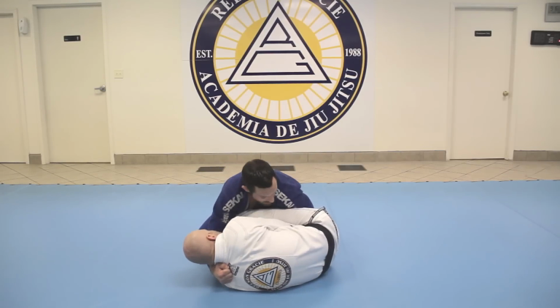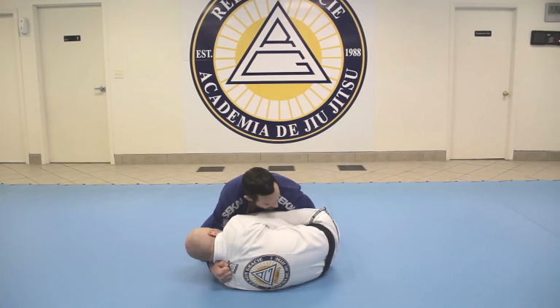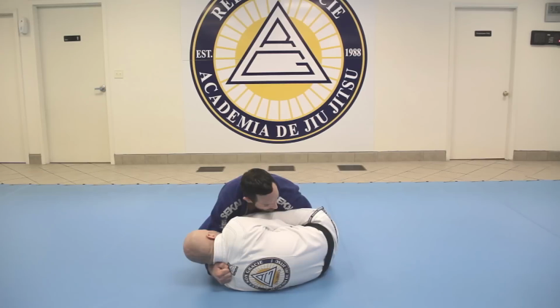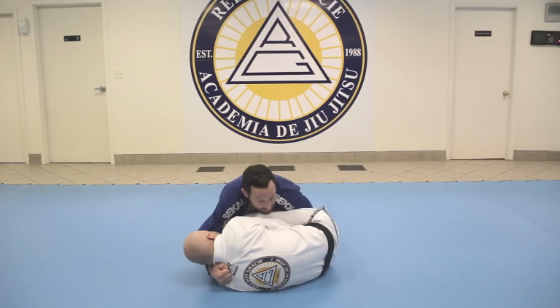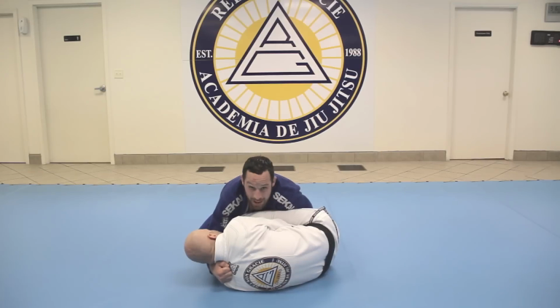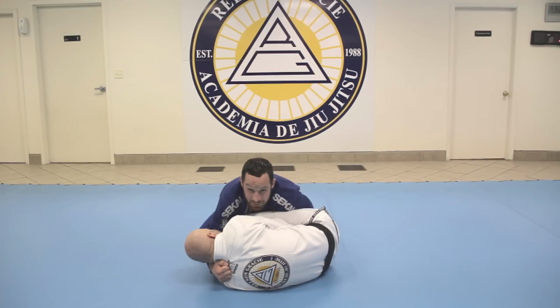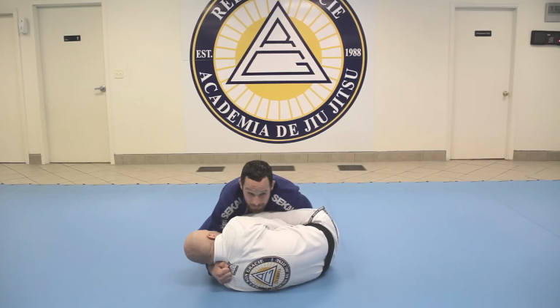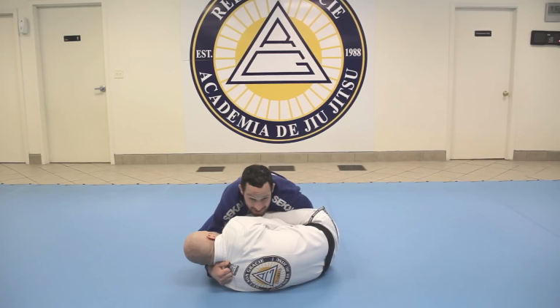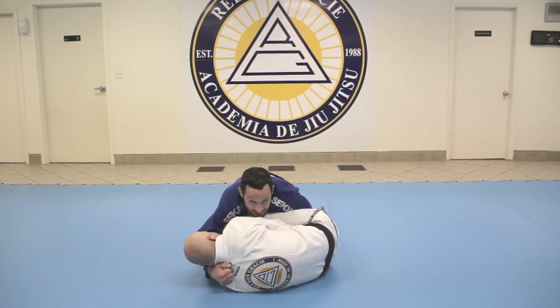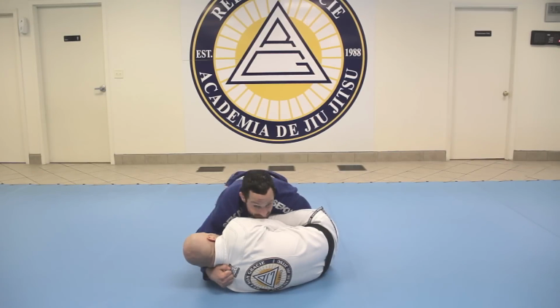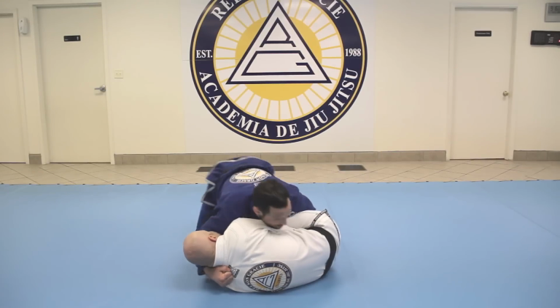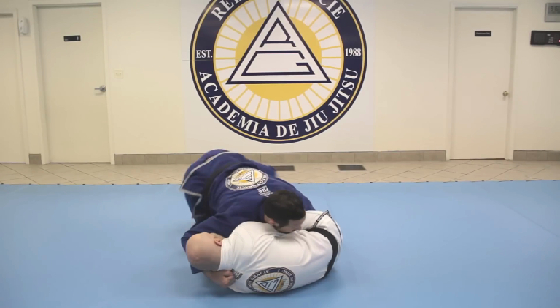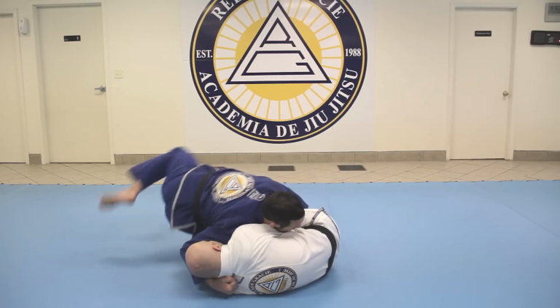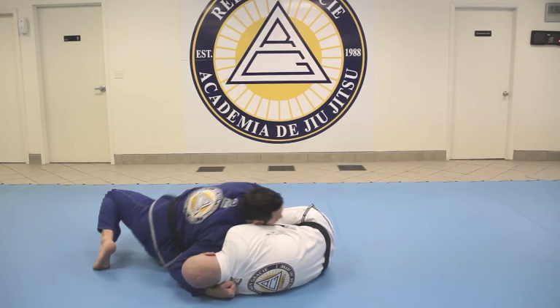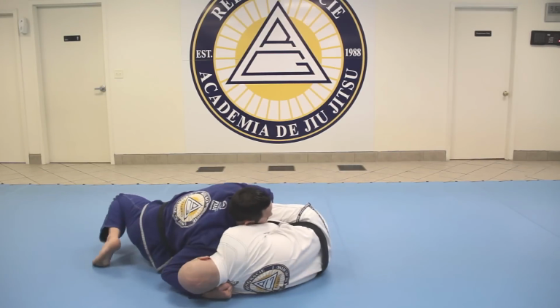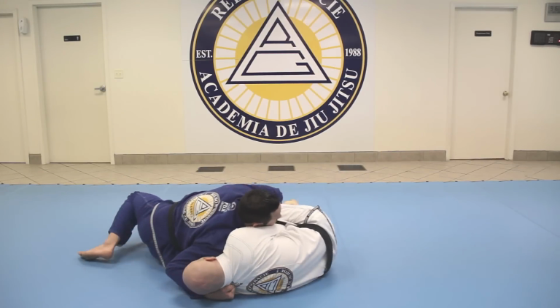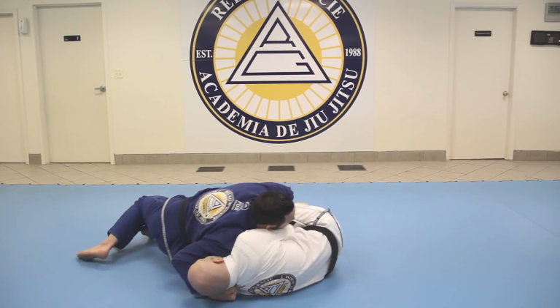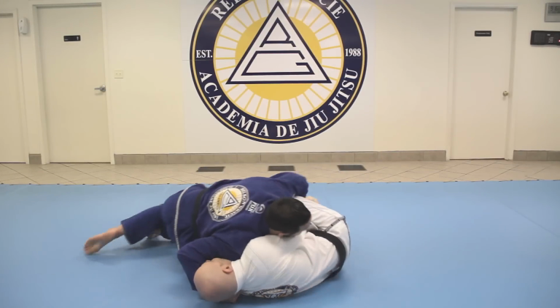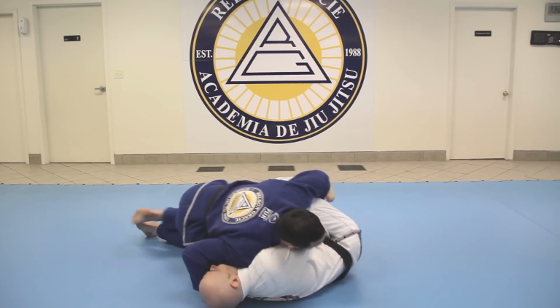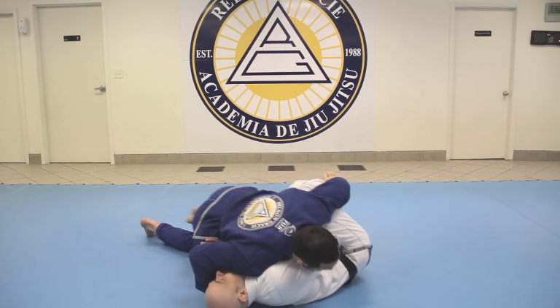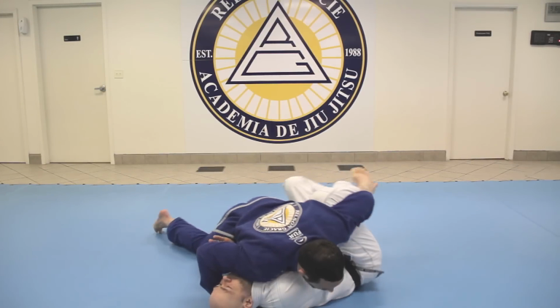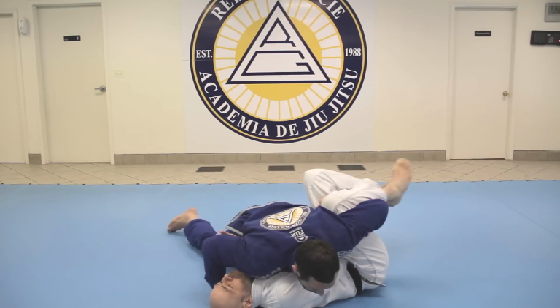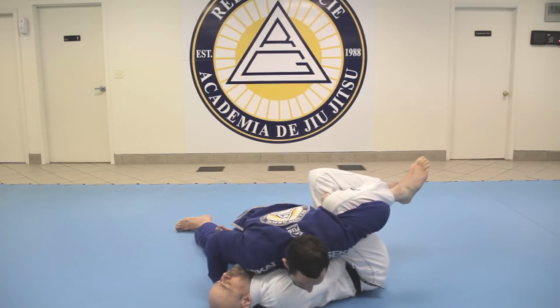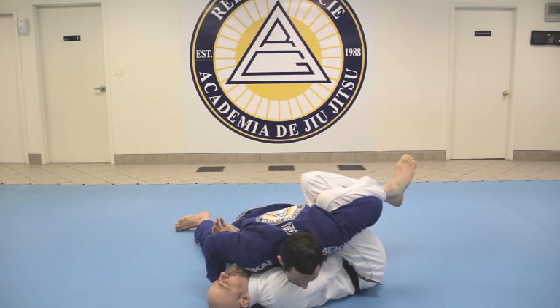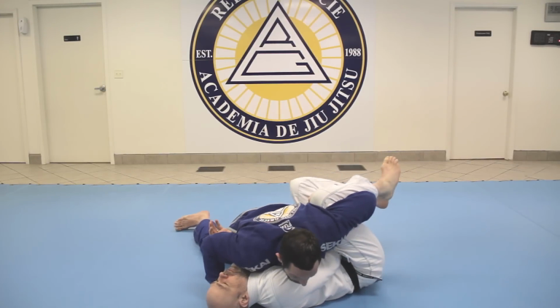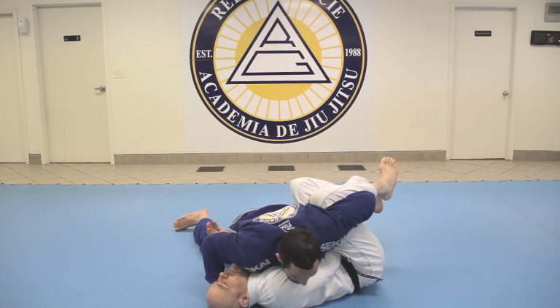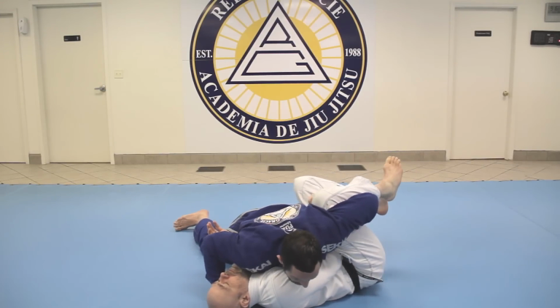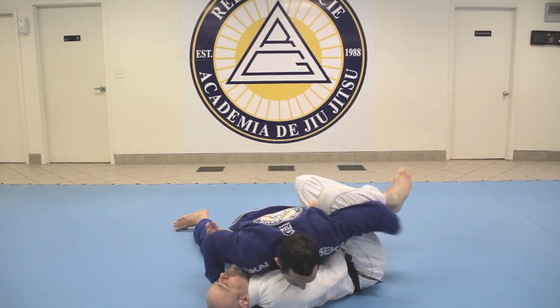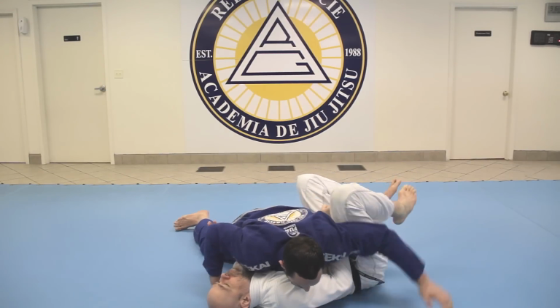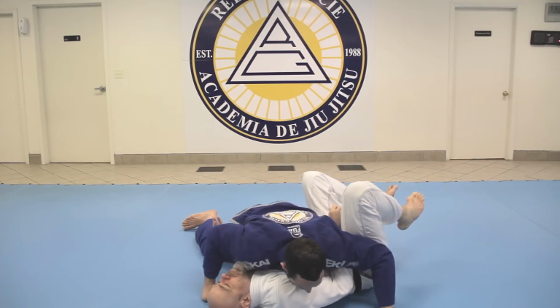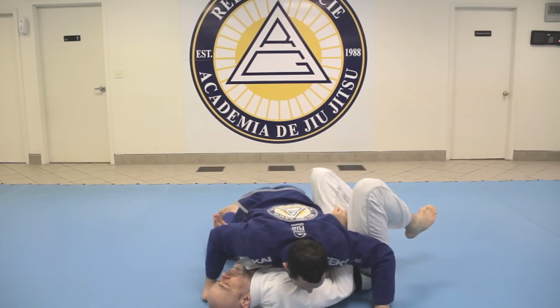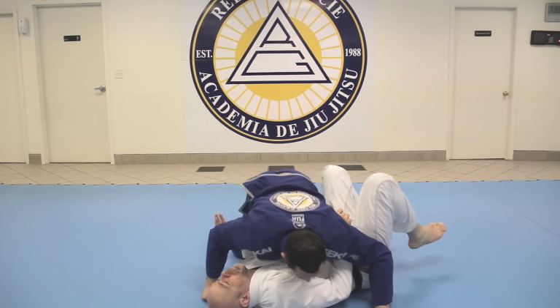As long as I have him pinned down, it's much easier for me to back step out and come into my pass.